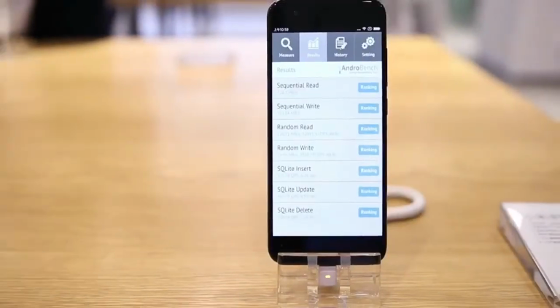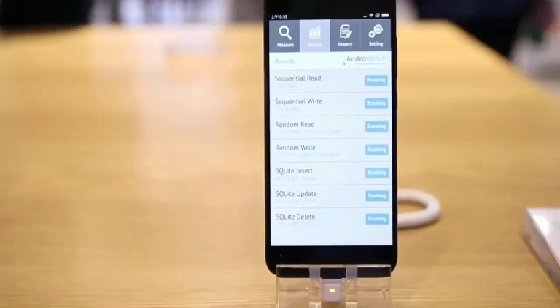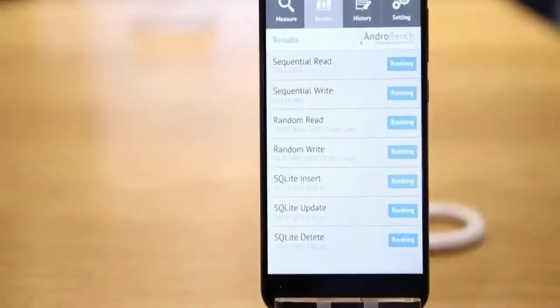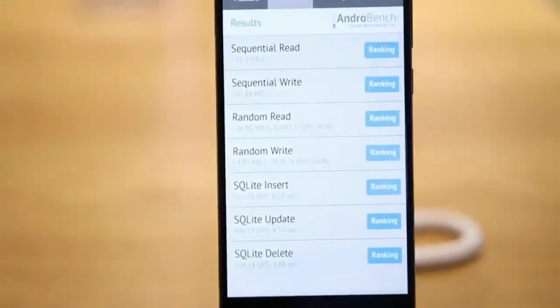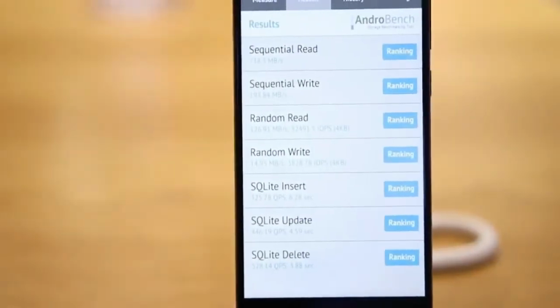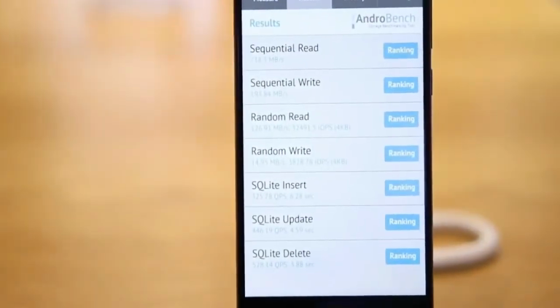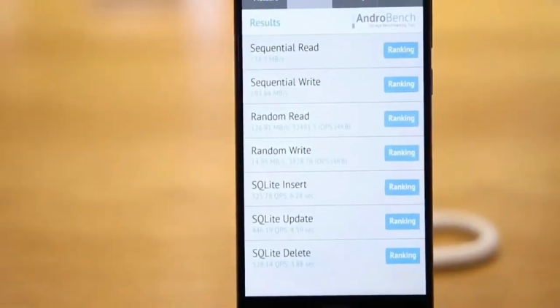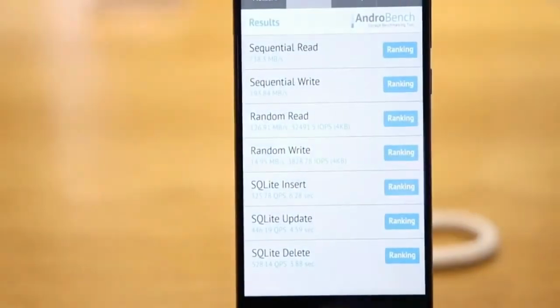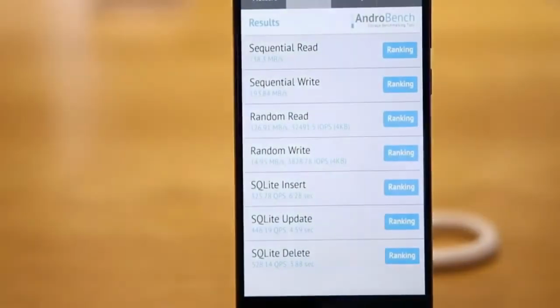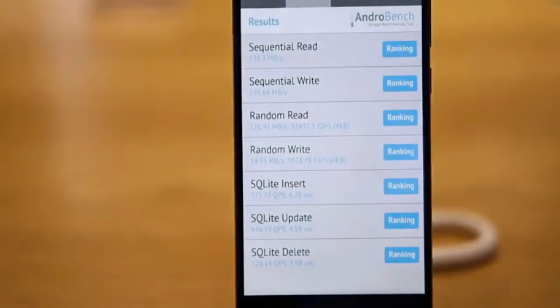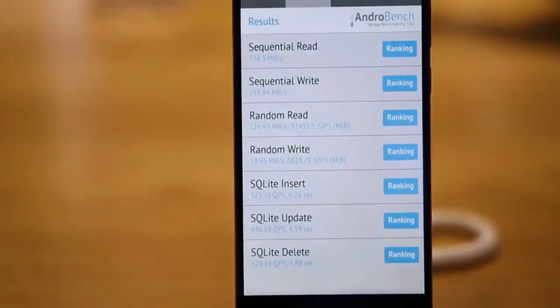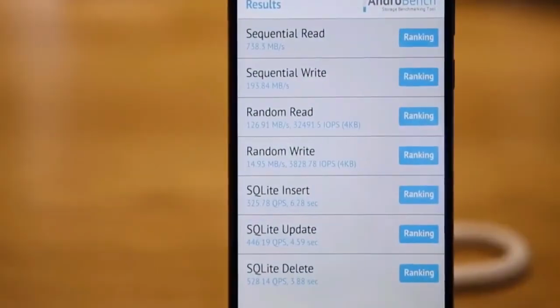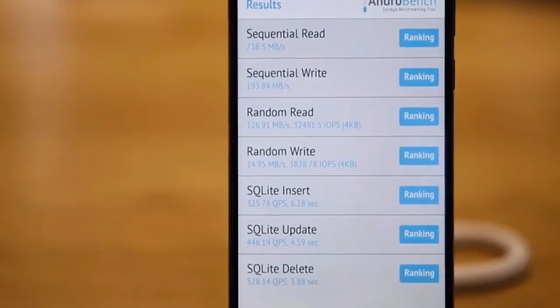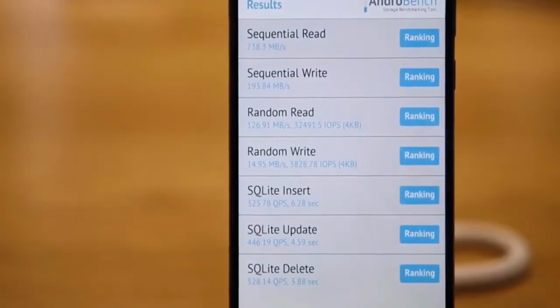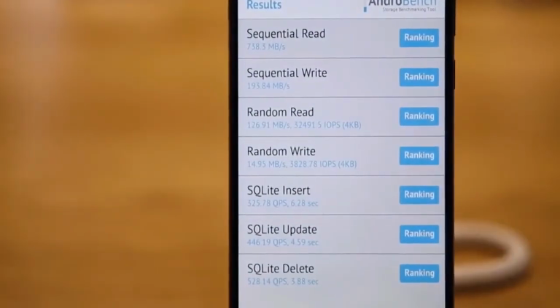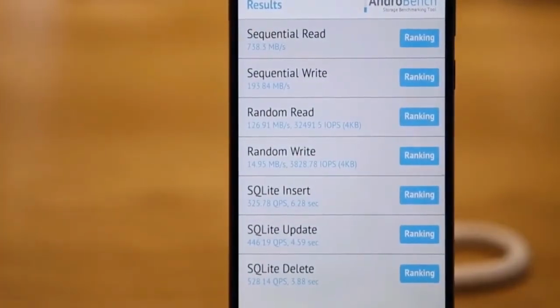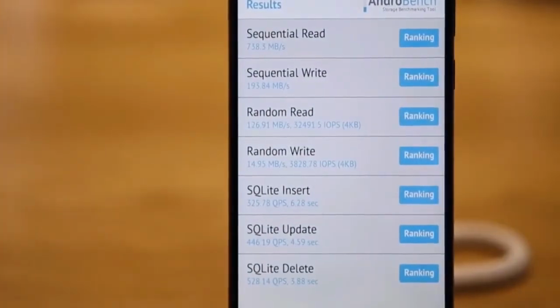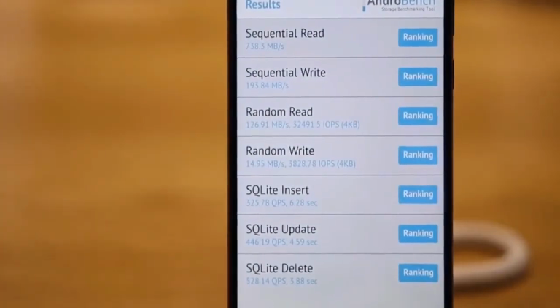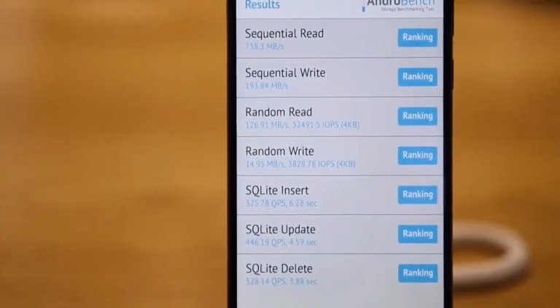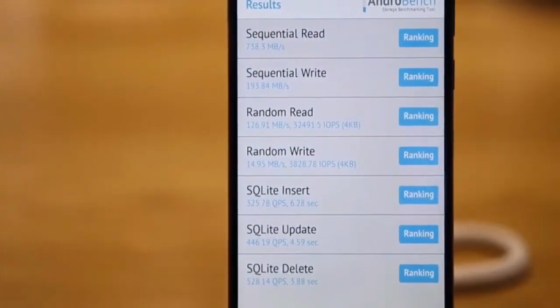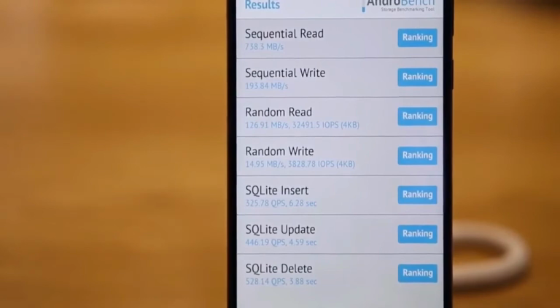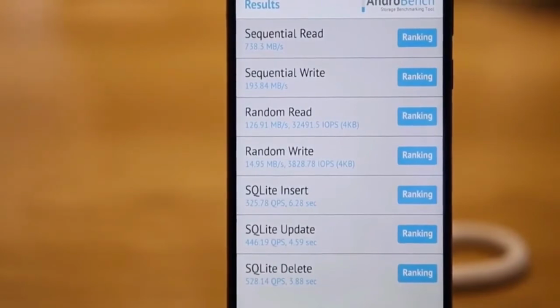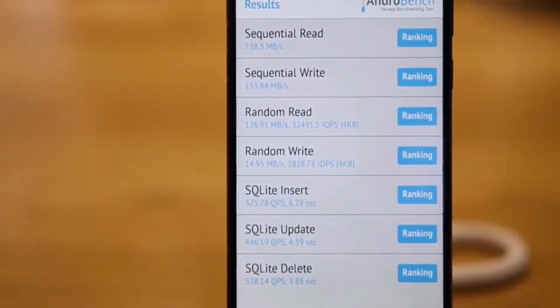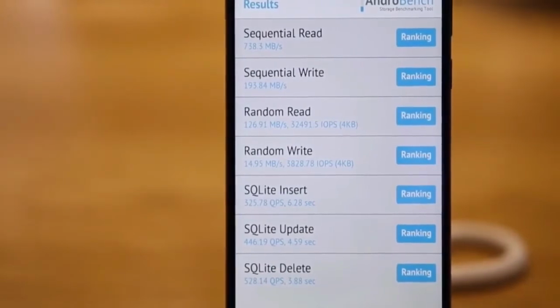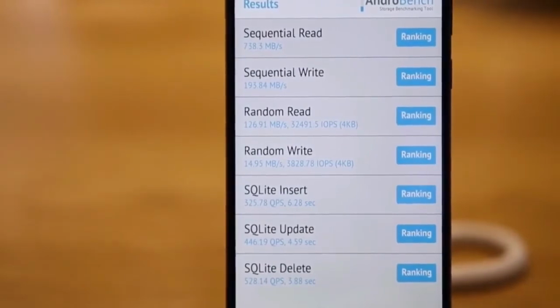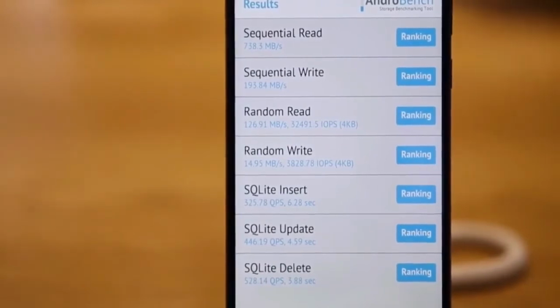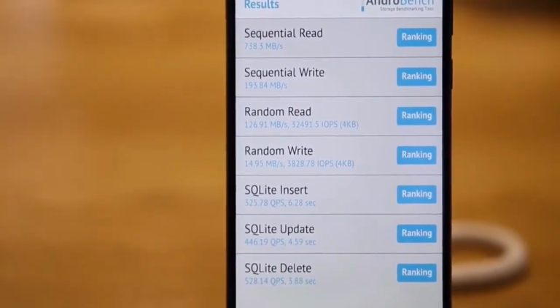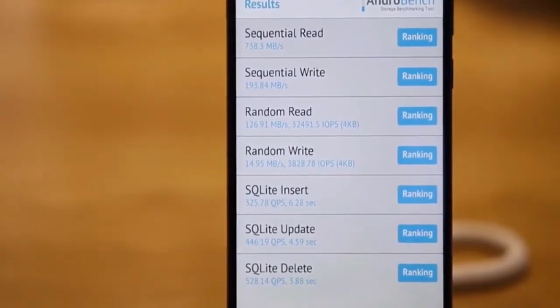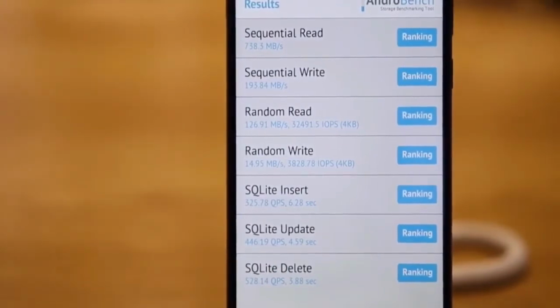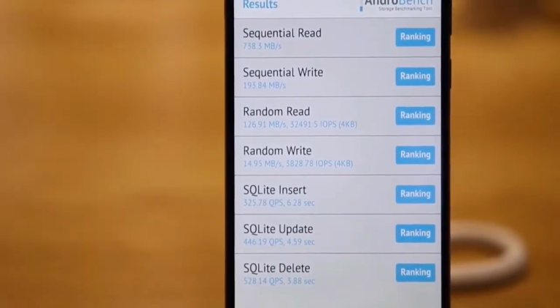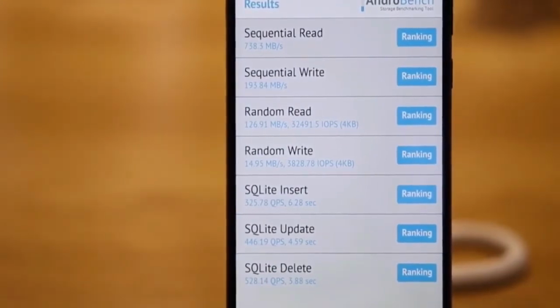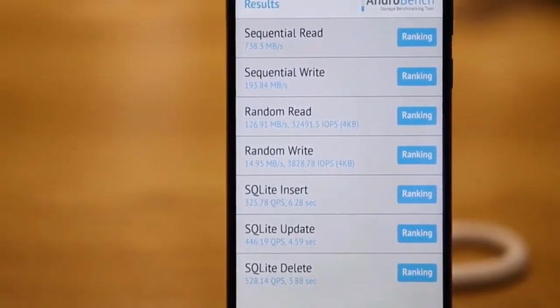Surely the test of Mi 6 shows that Mi 6 is a beast in benchmark tests. So guys, what do you think about Mi 6?